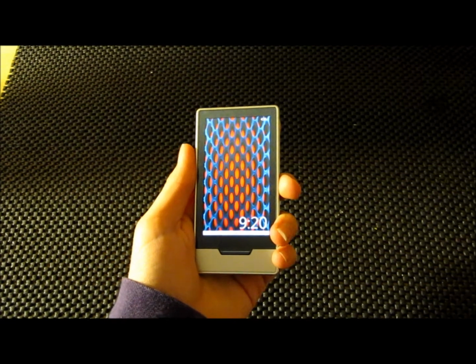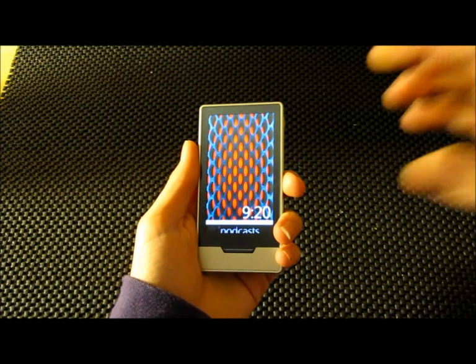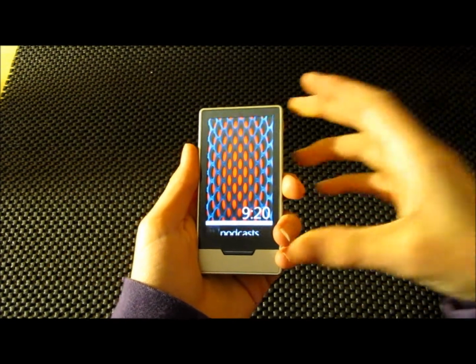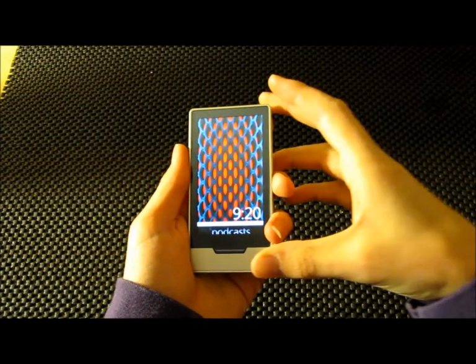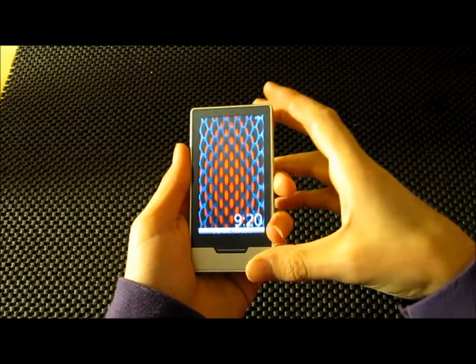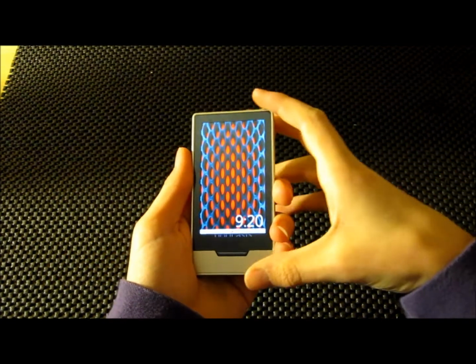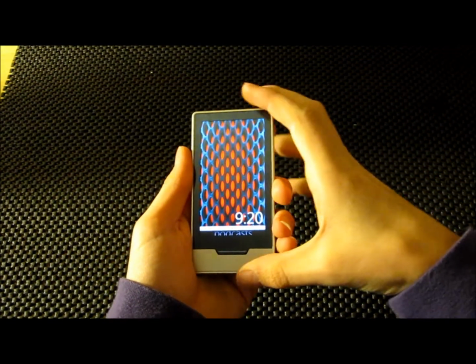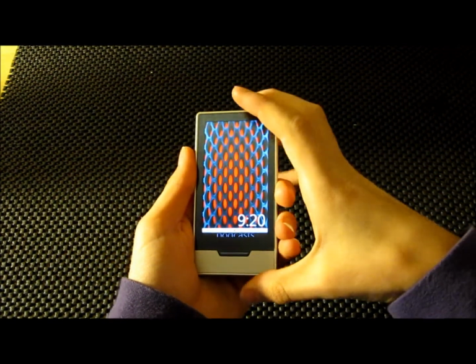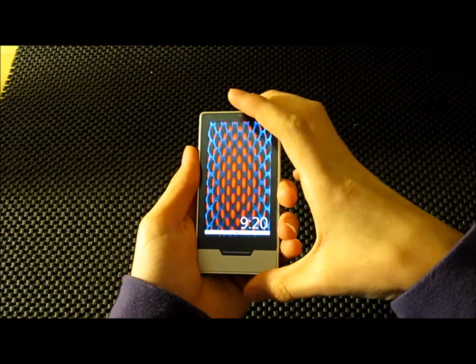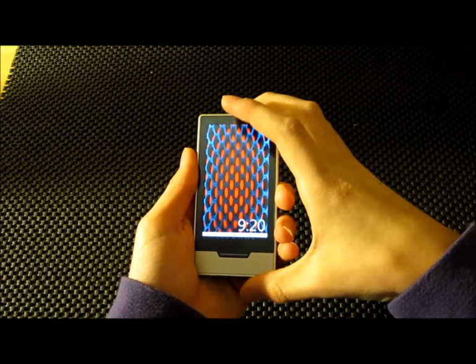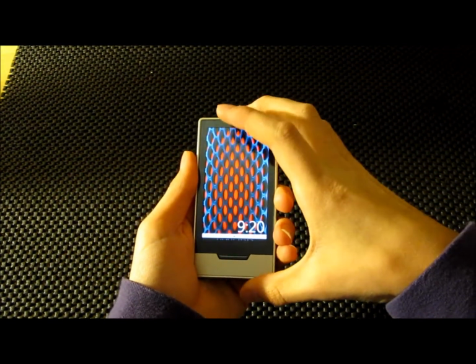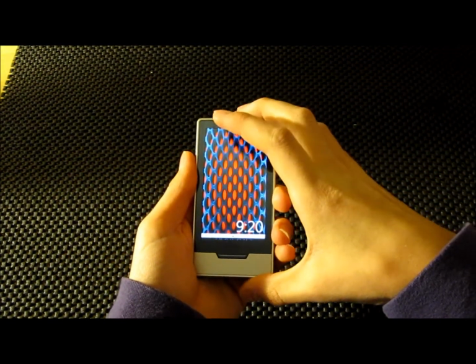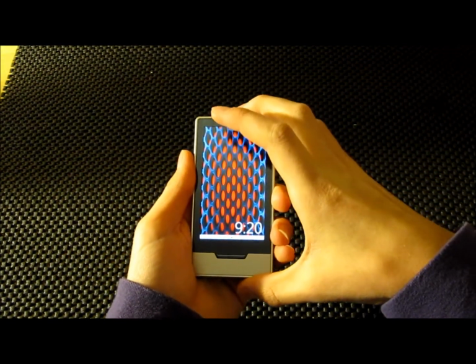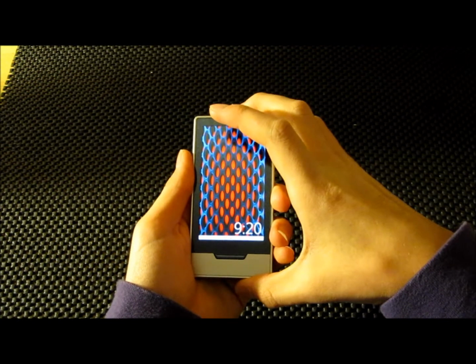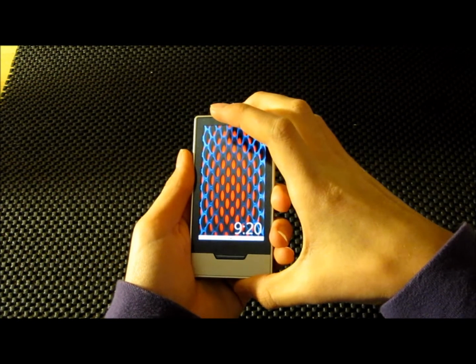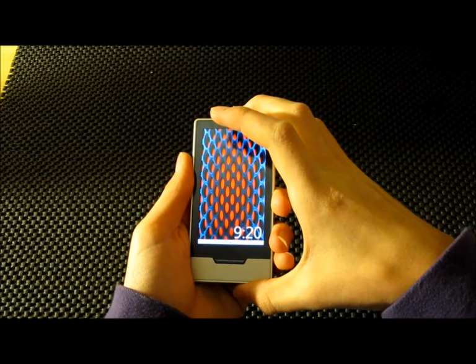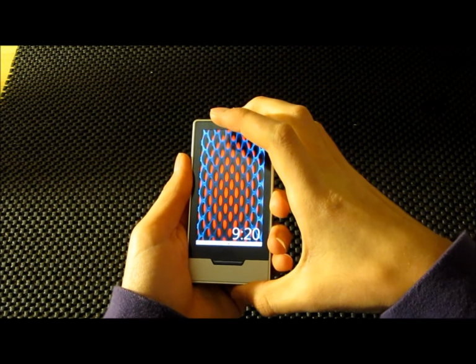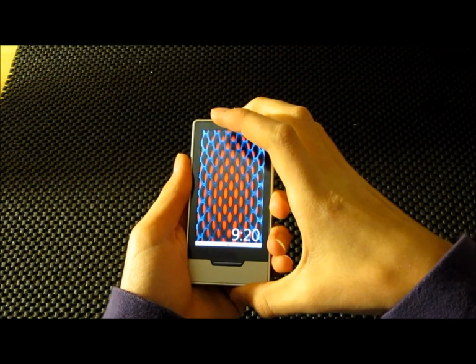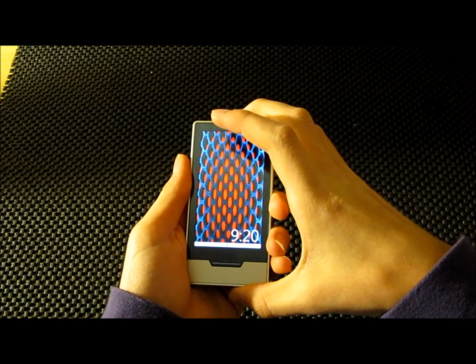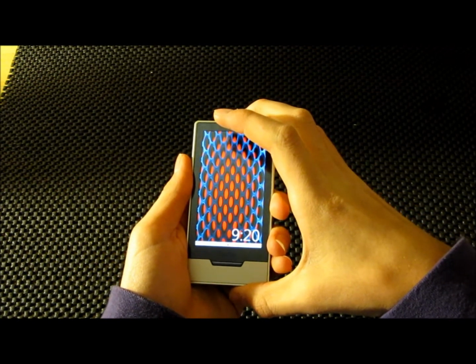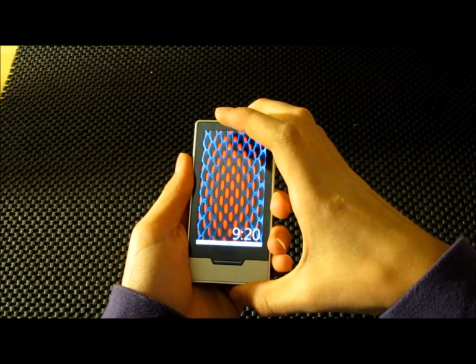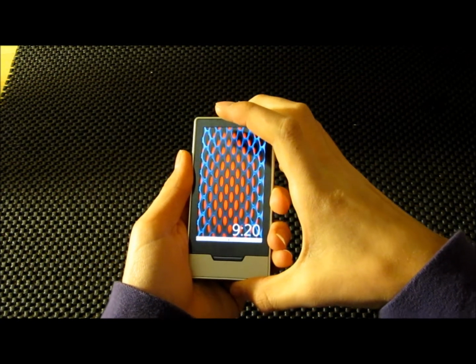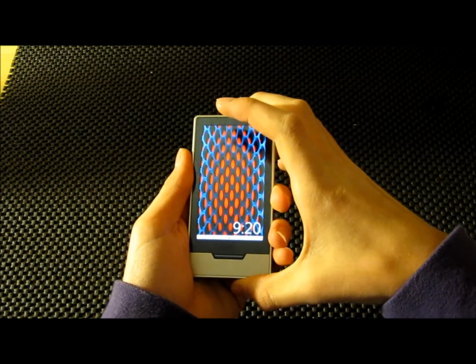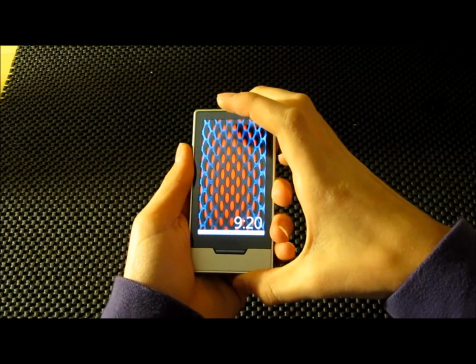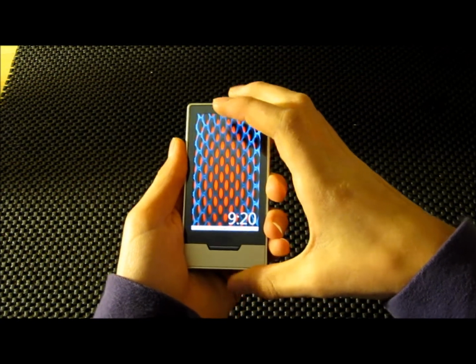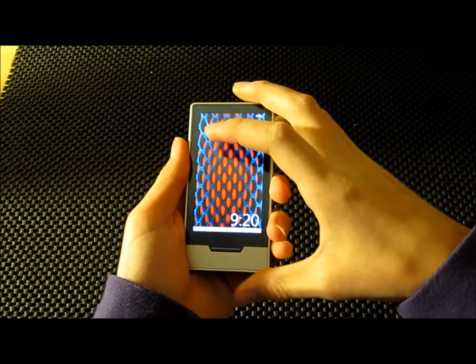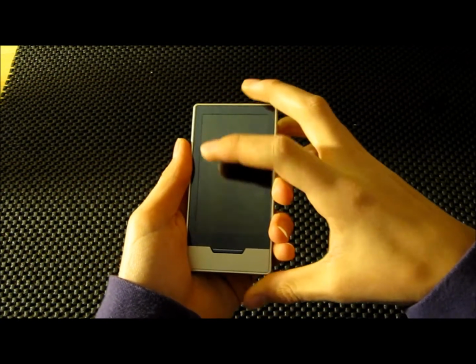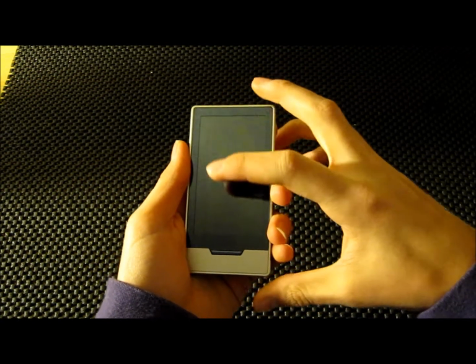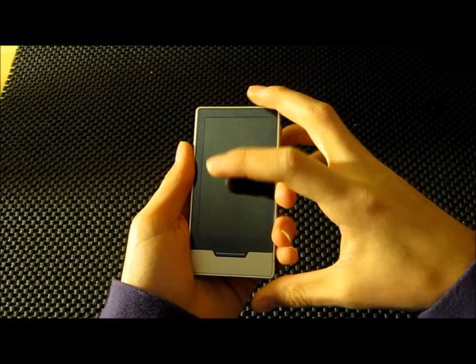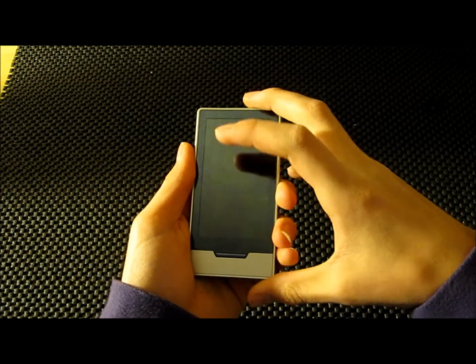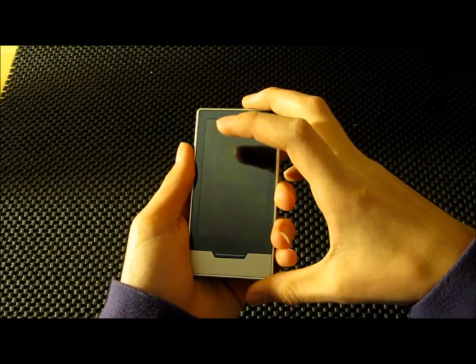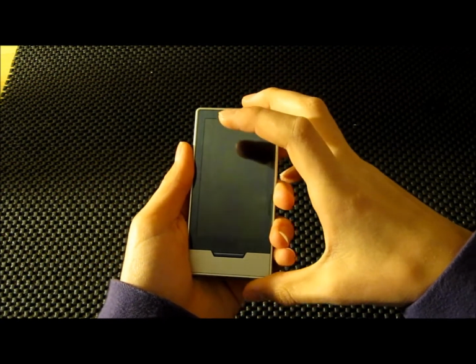Hello everybody, FlameShadow here with the Zune HD. I'm going to be doing a review on this.